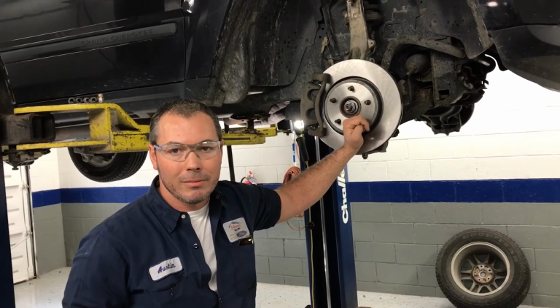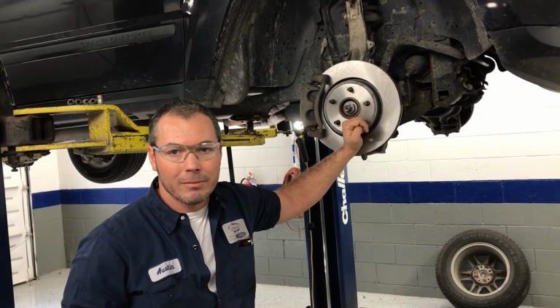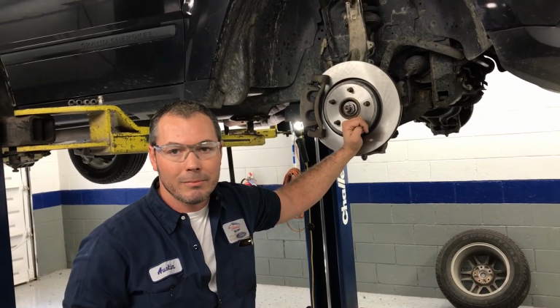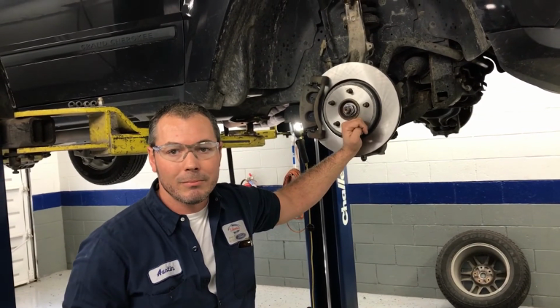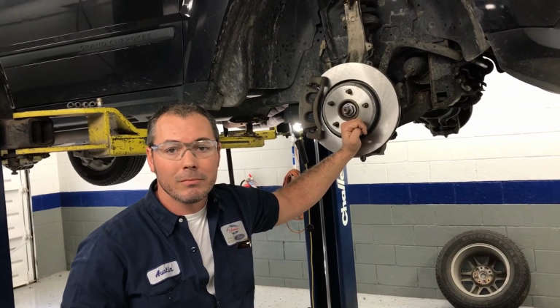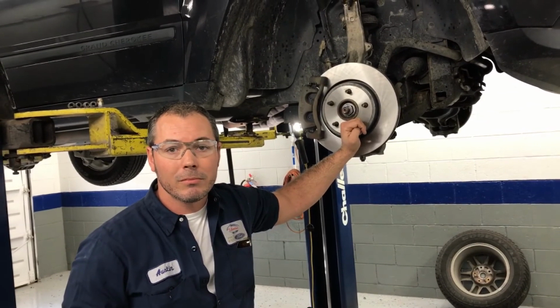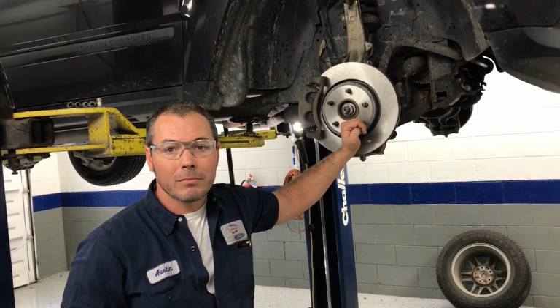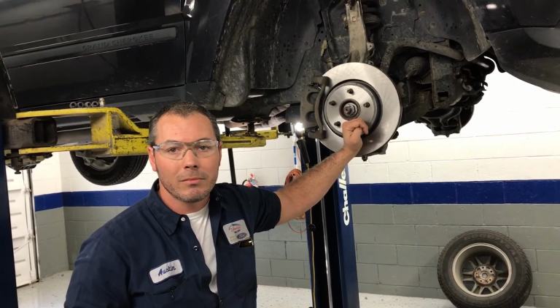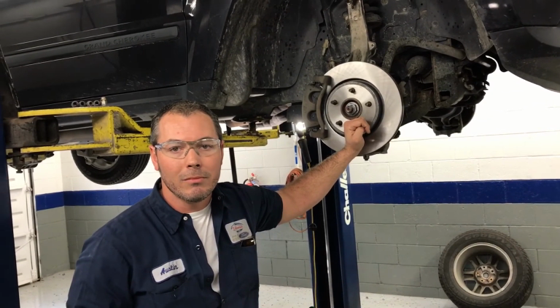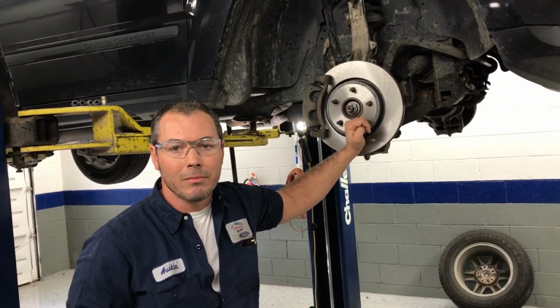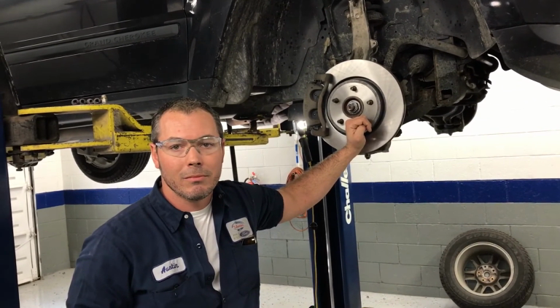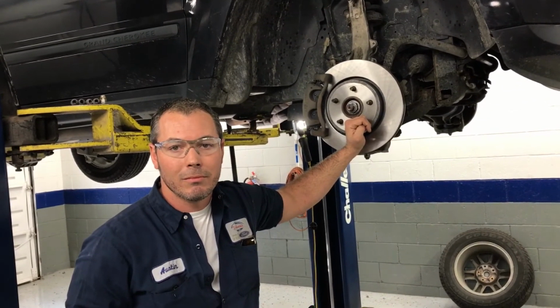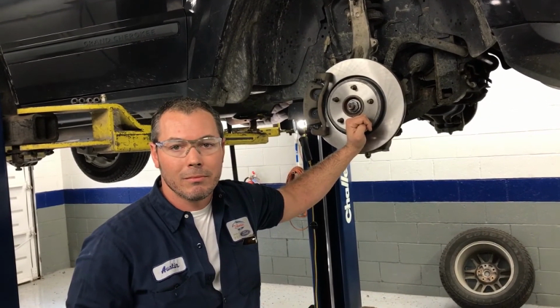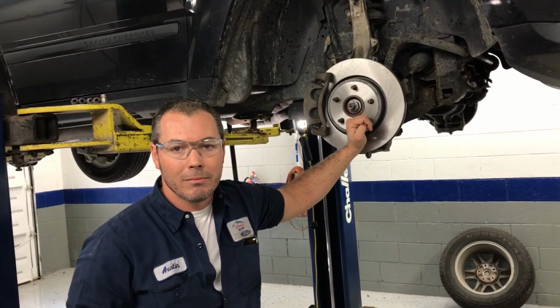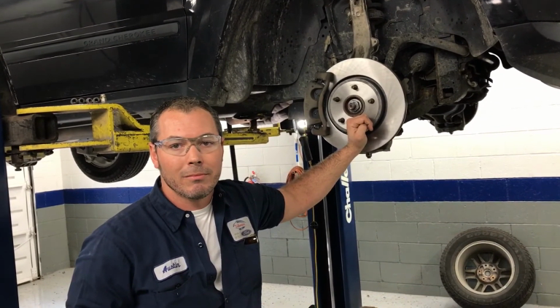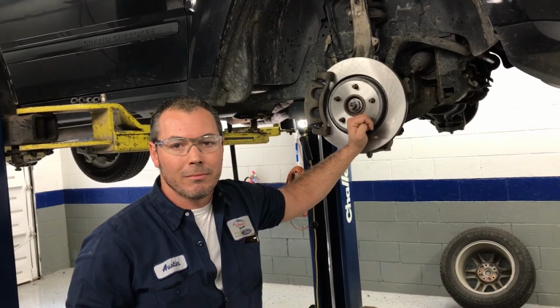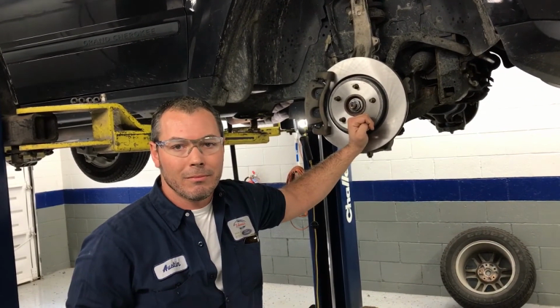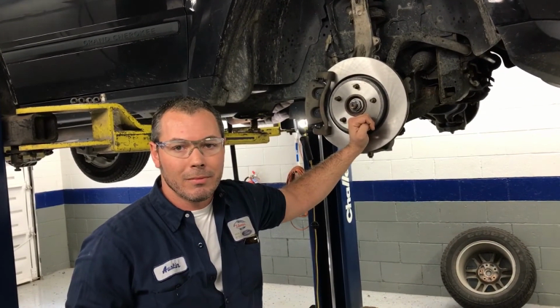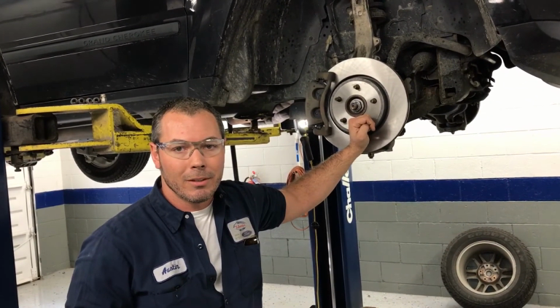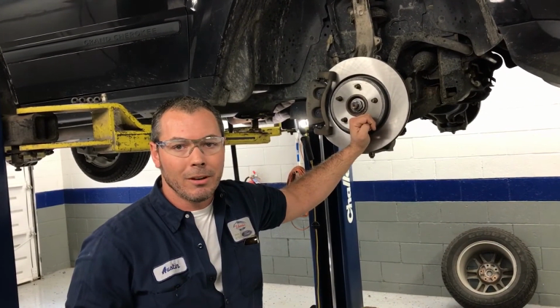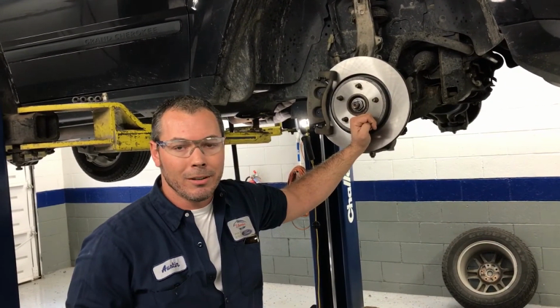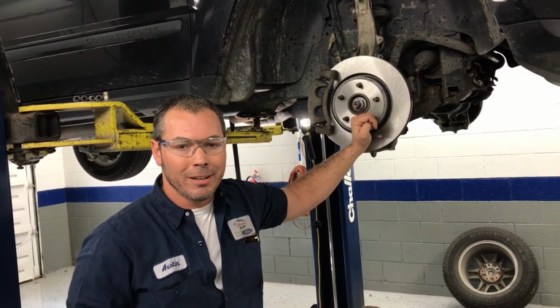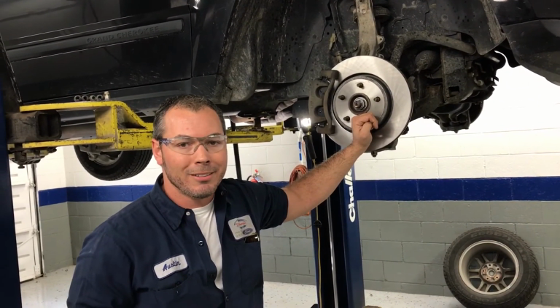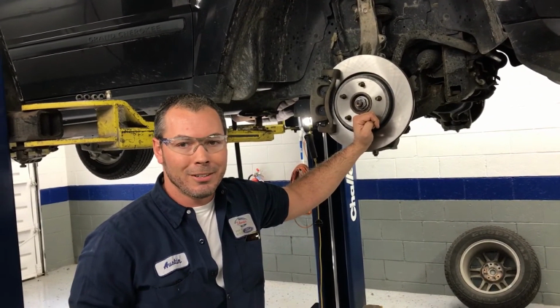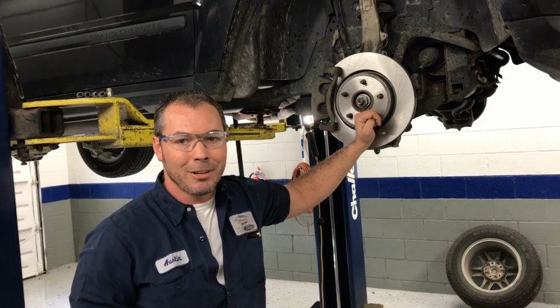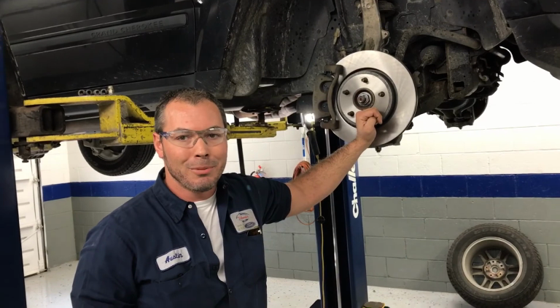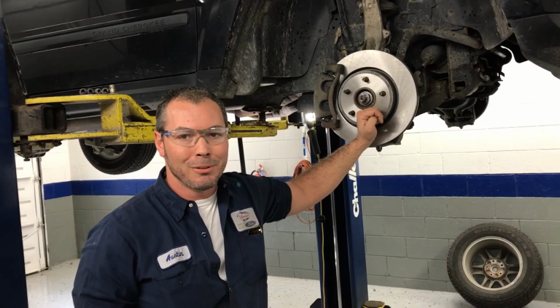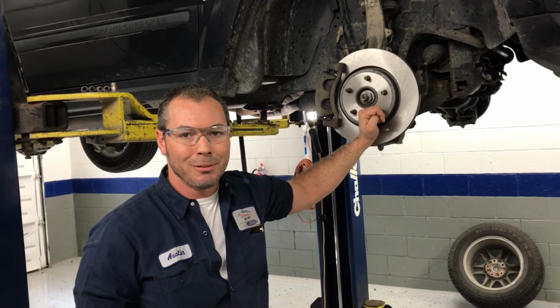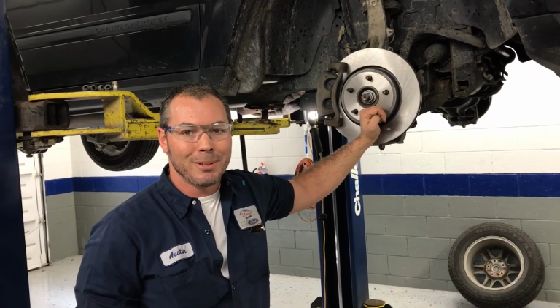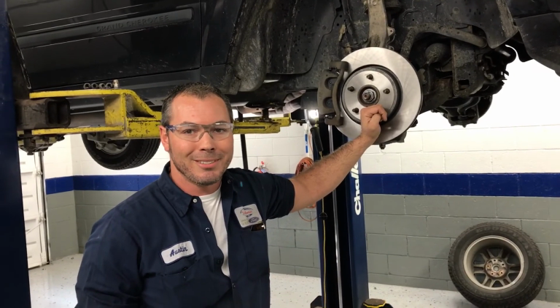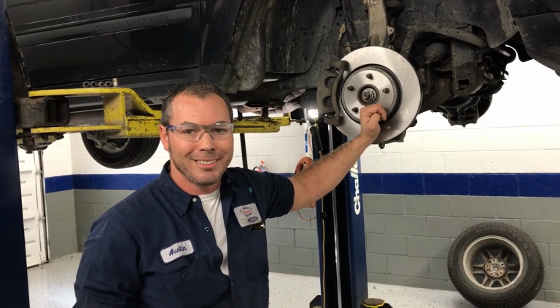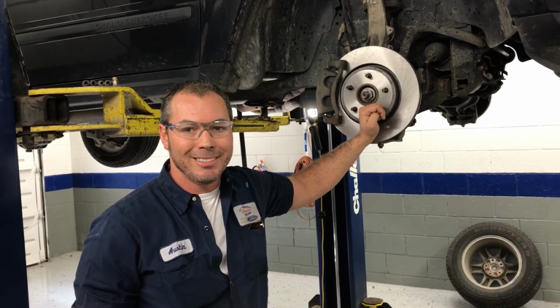And then it goes to reconditioning and gets detailed. Oh yeah, turns out beautiful when it's been there.